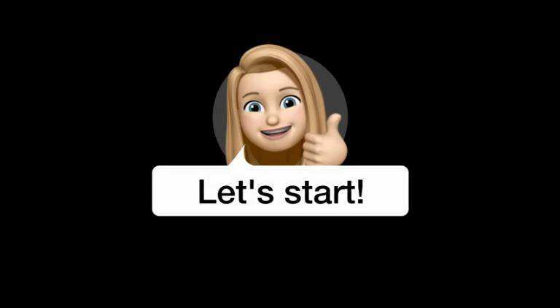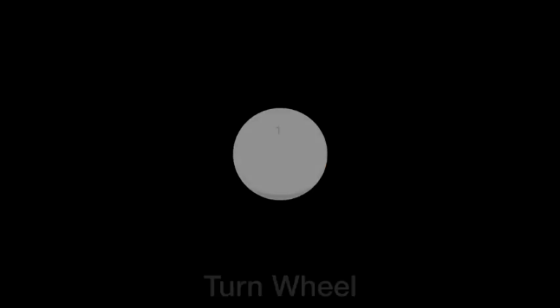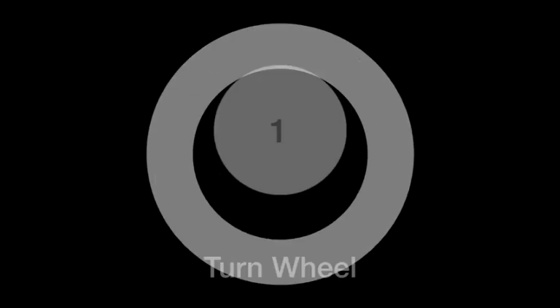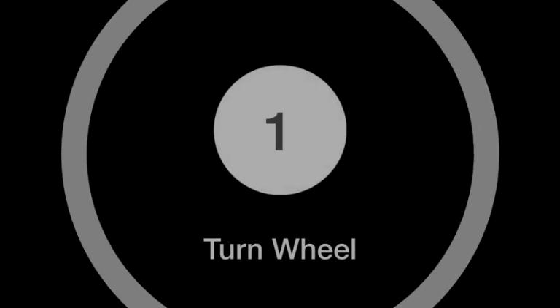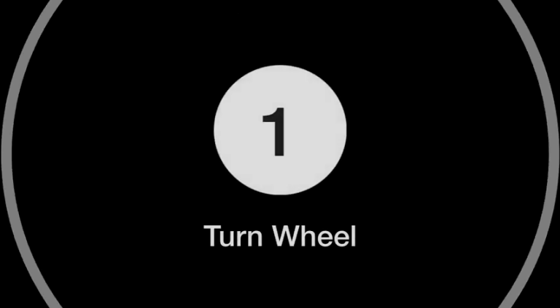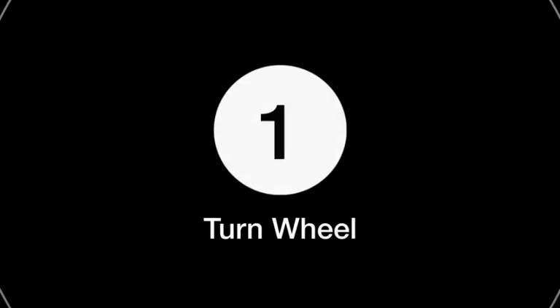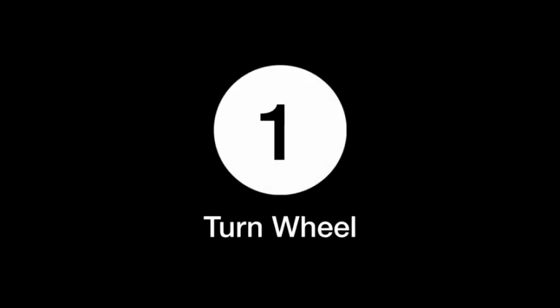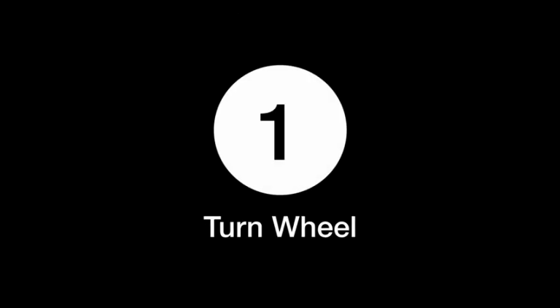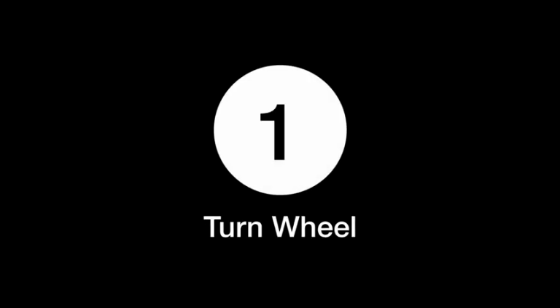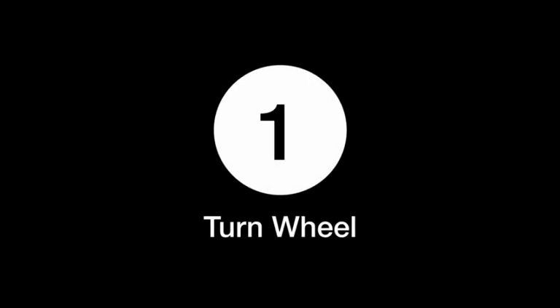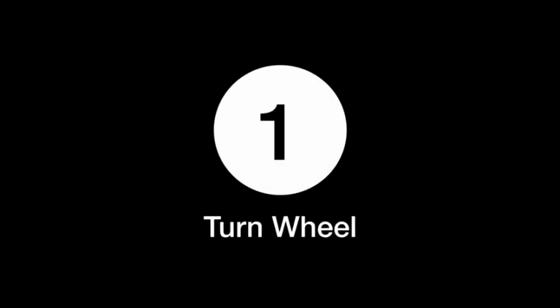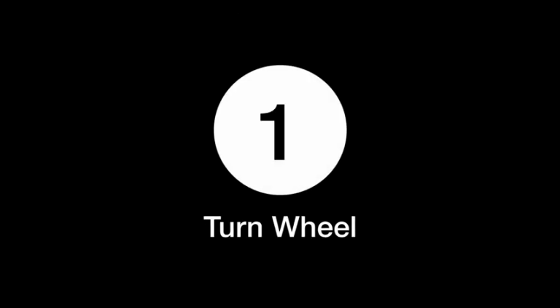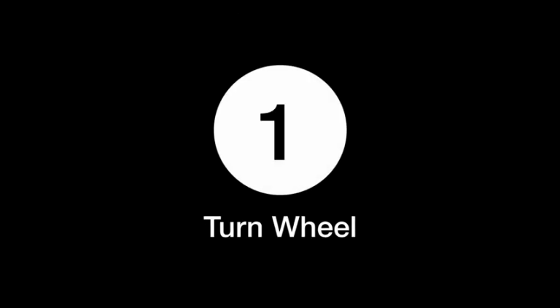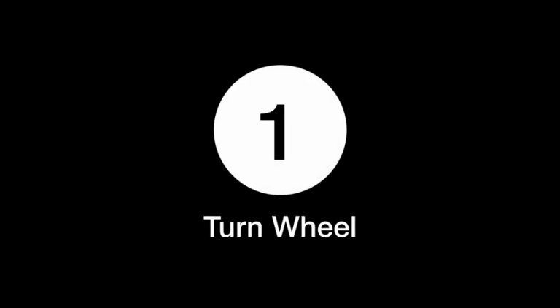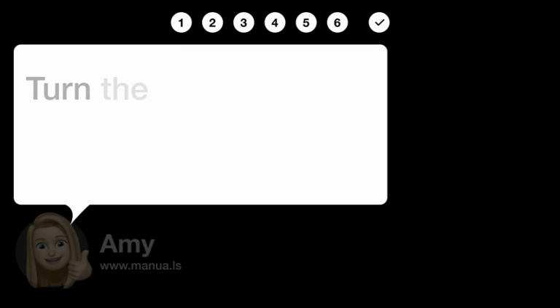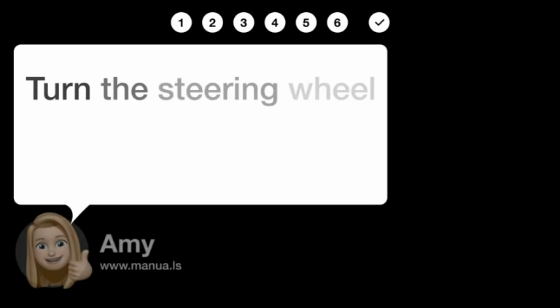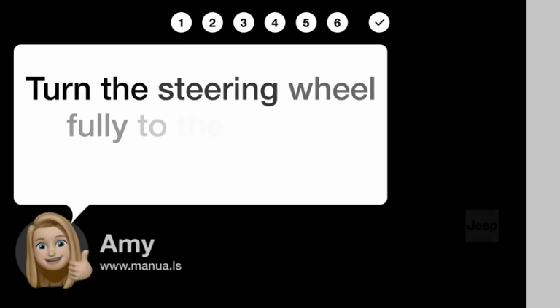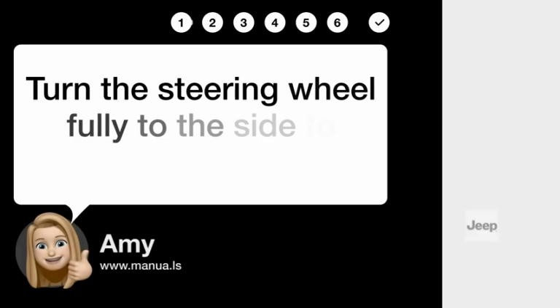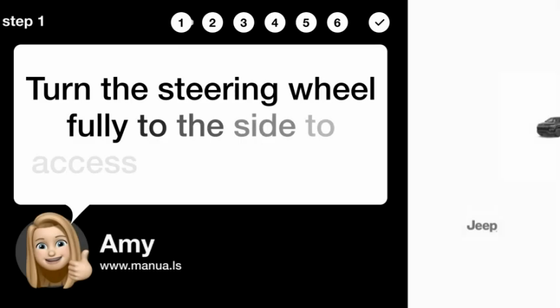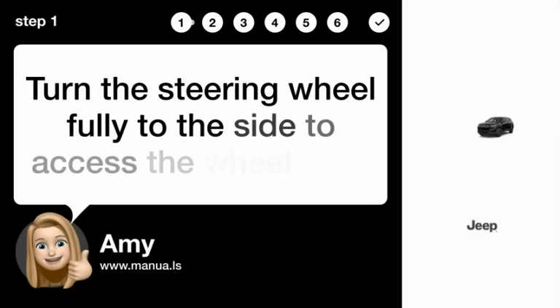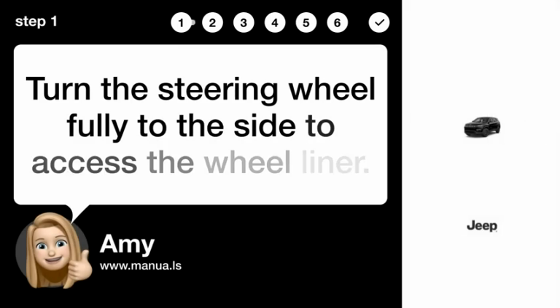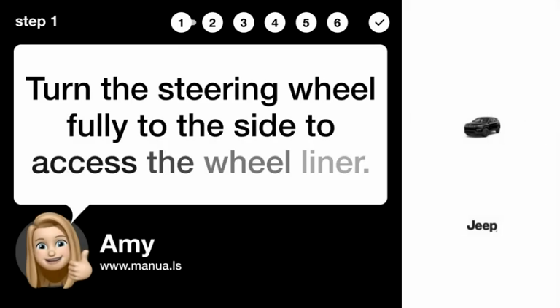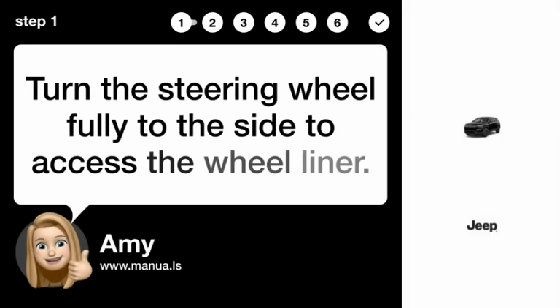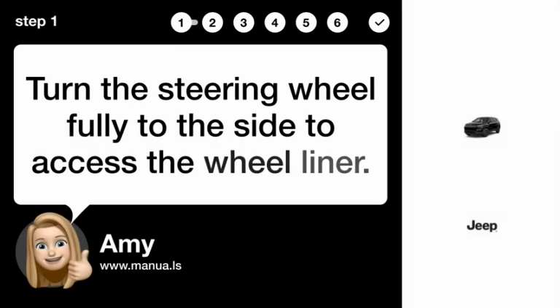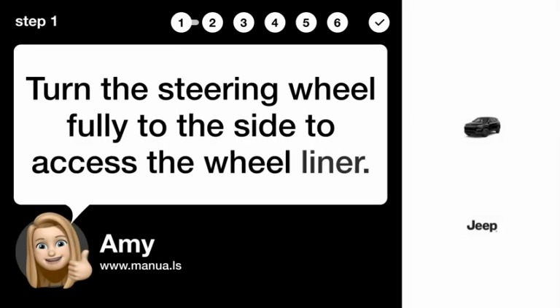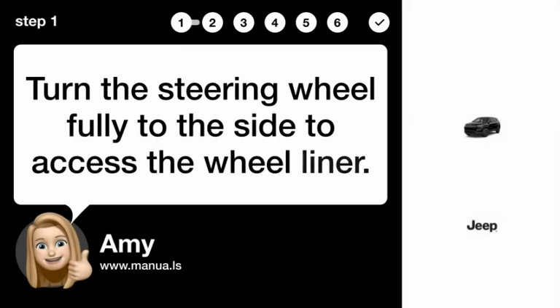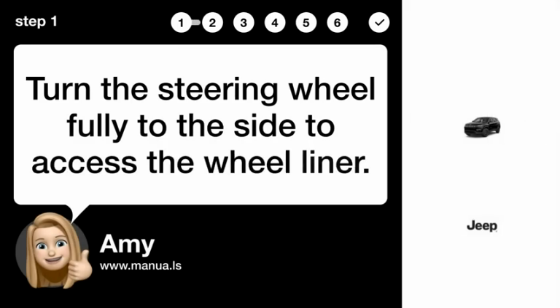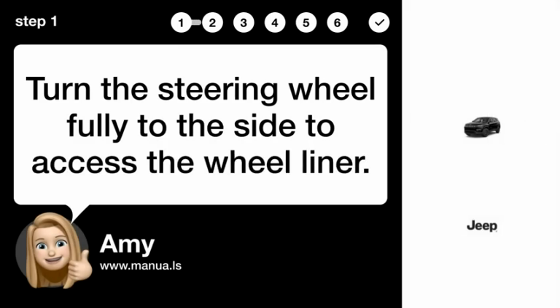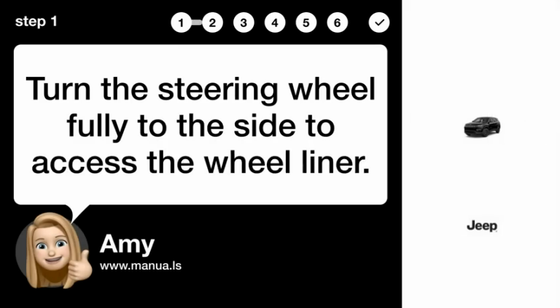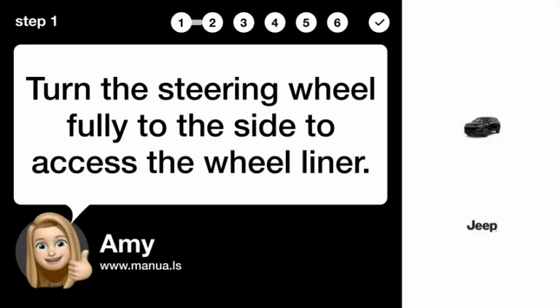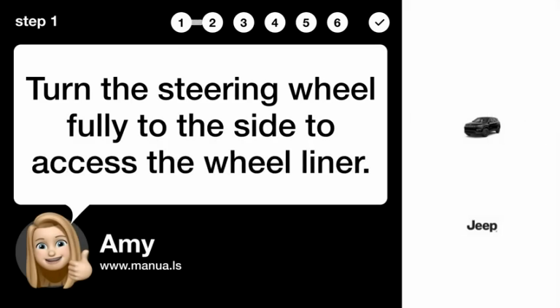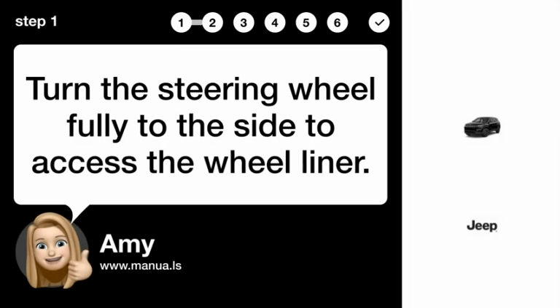Step 1: Turn wheel. Turn the steering wheel fully to the side to access the wheel liner.